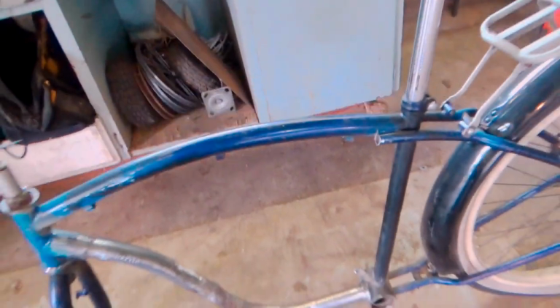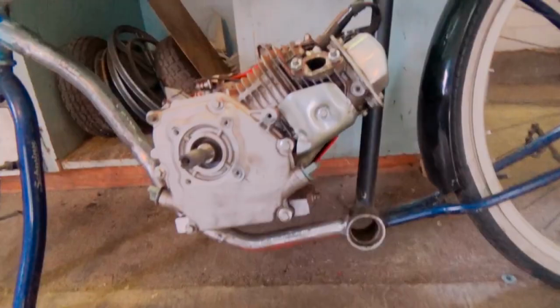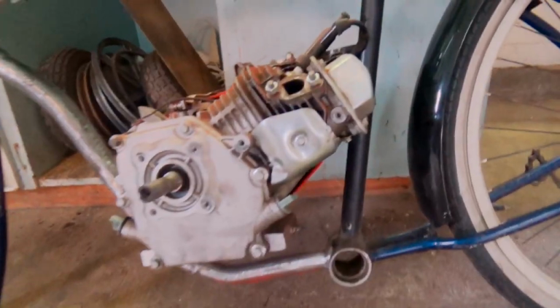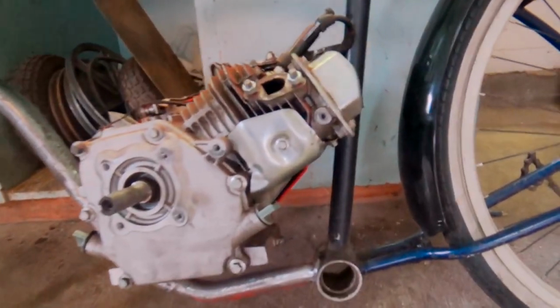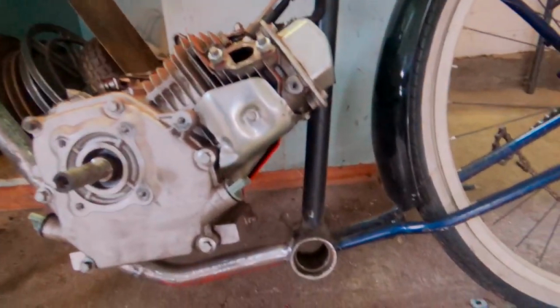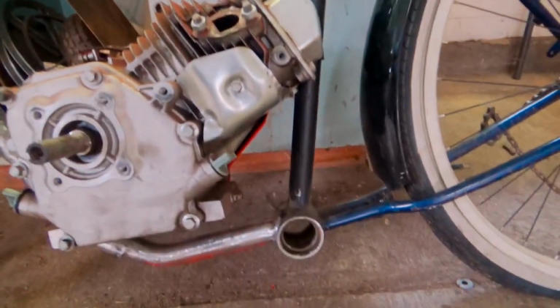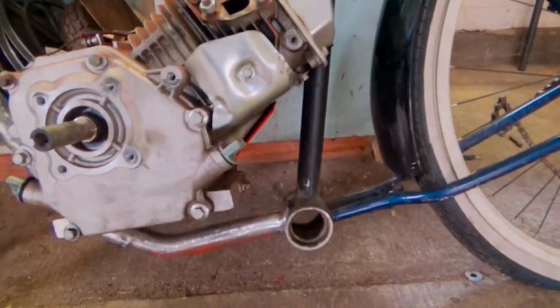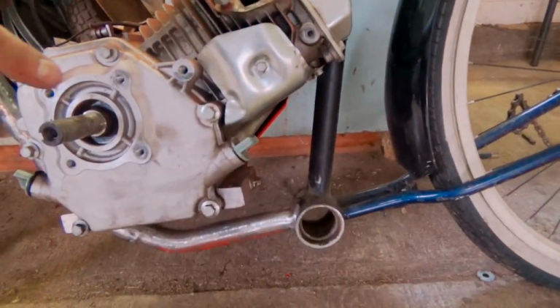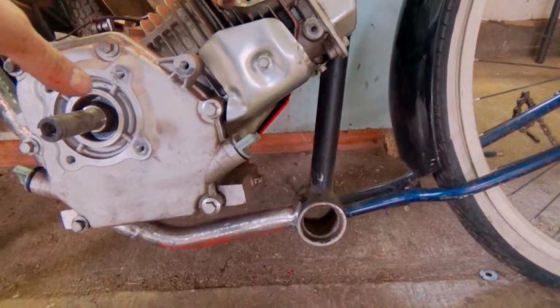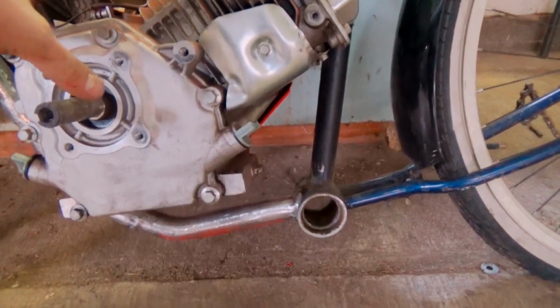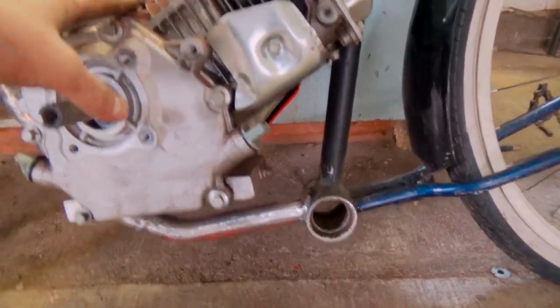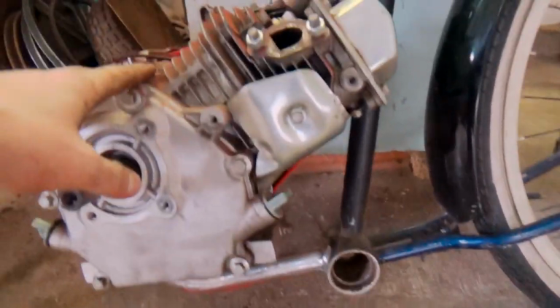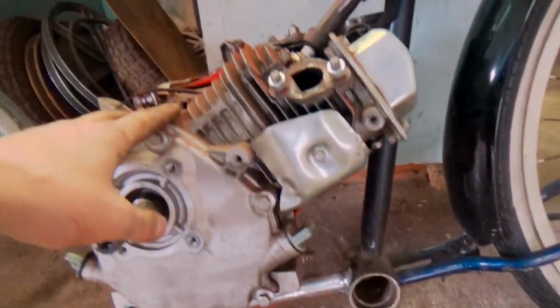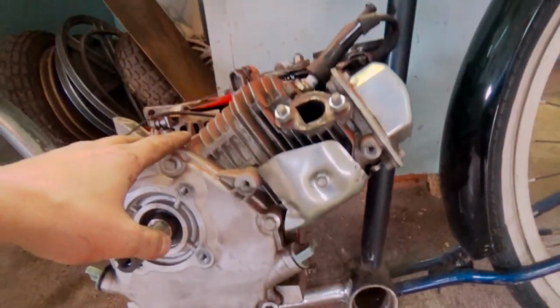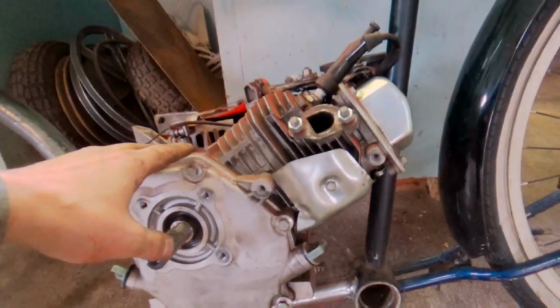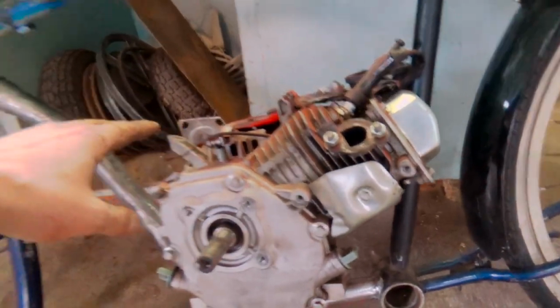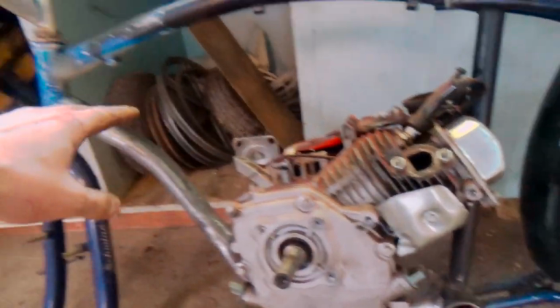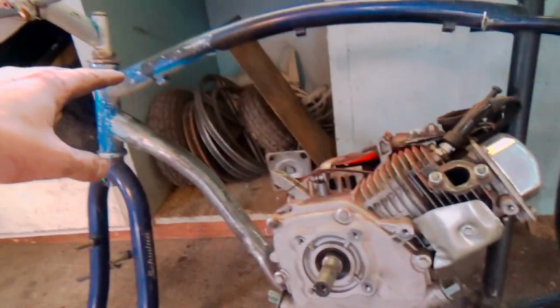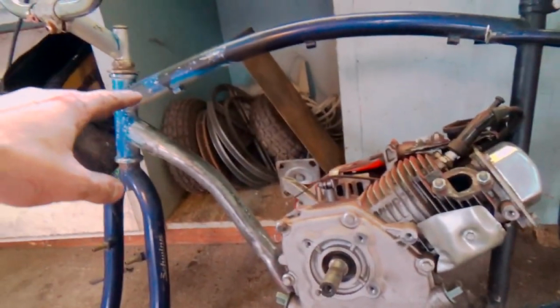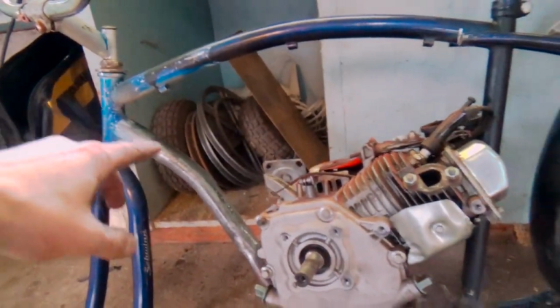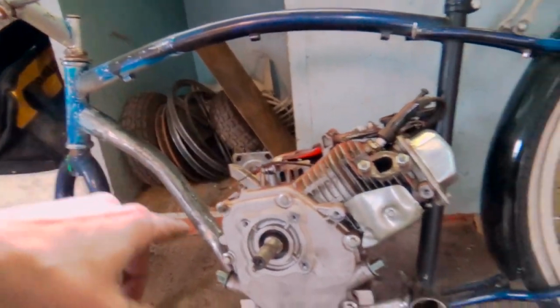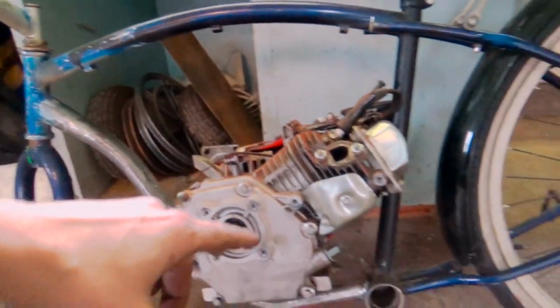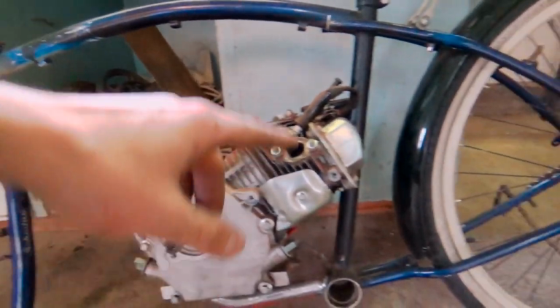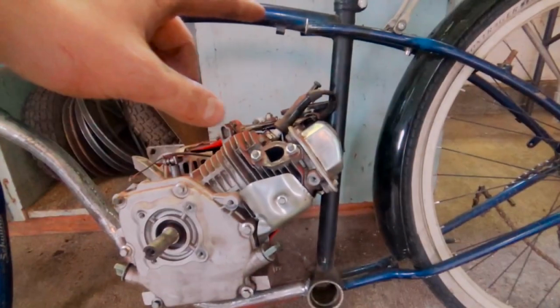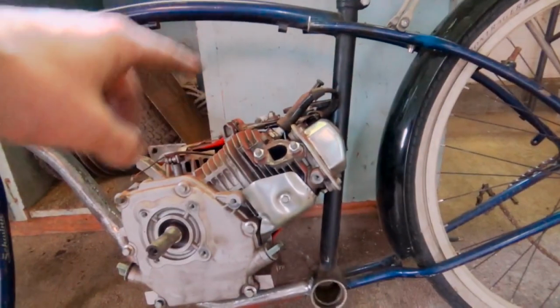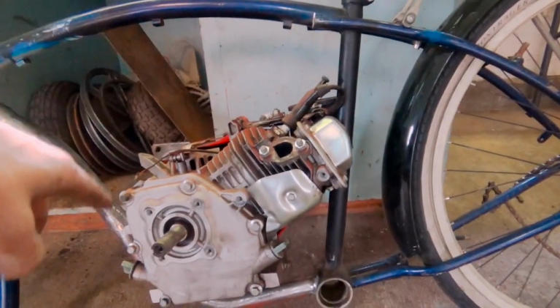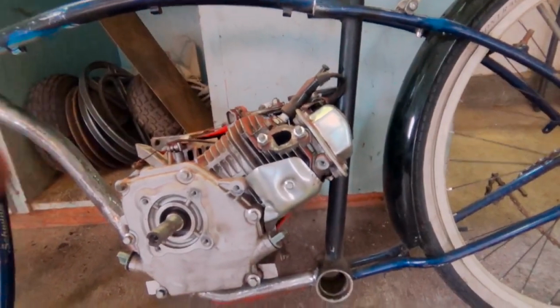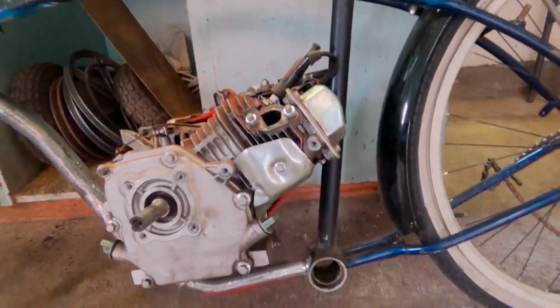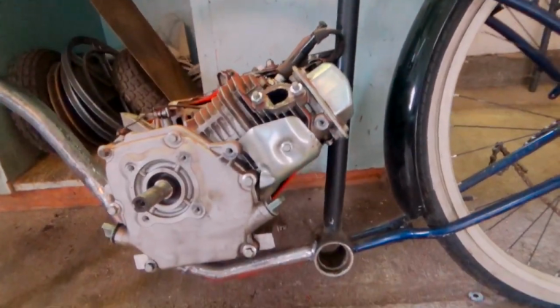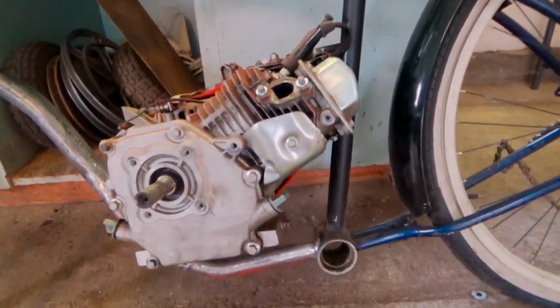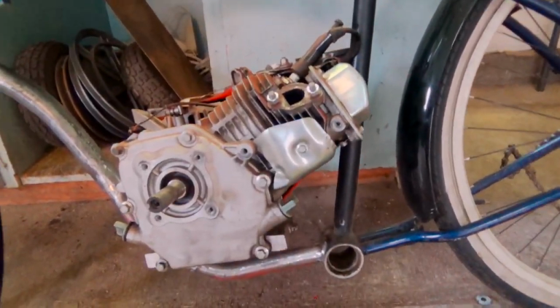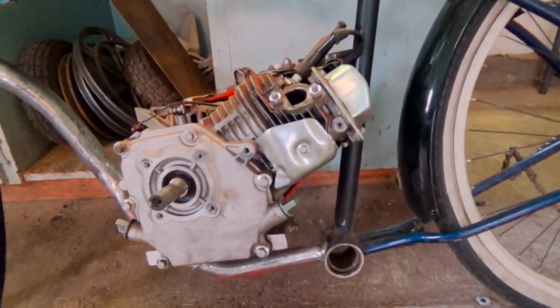All right, so my mock-up motor now fits within the new frame, so let's get it out.